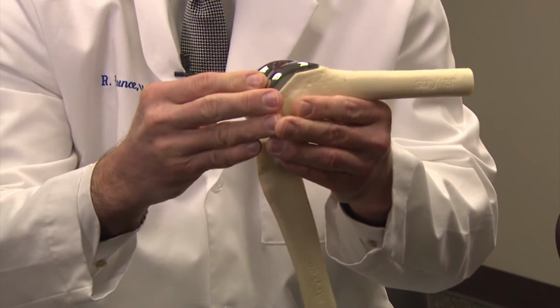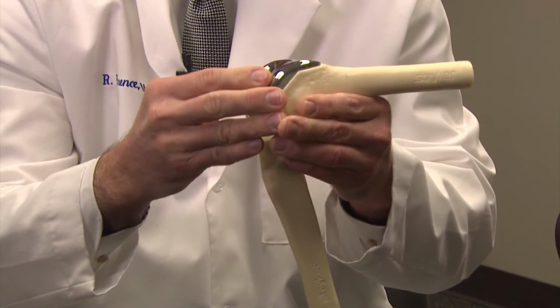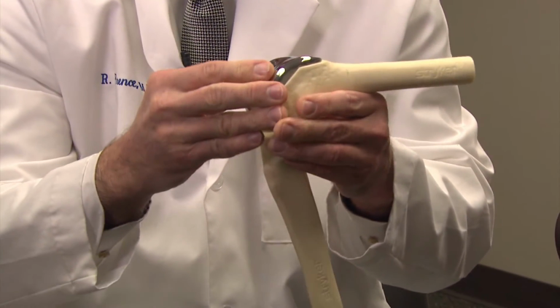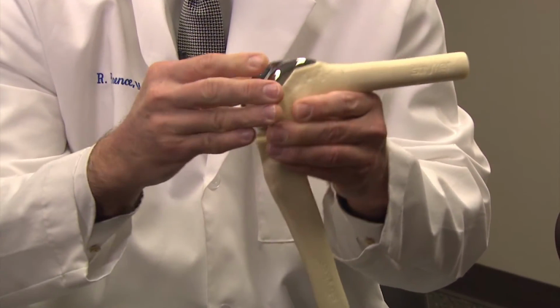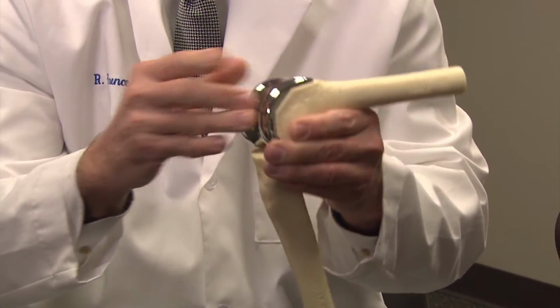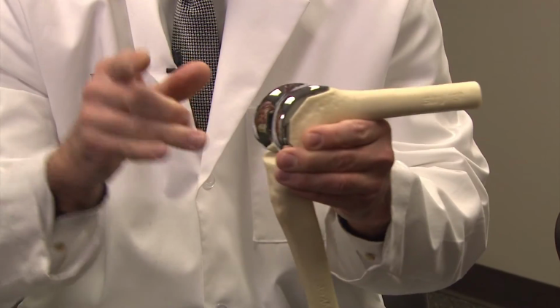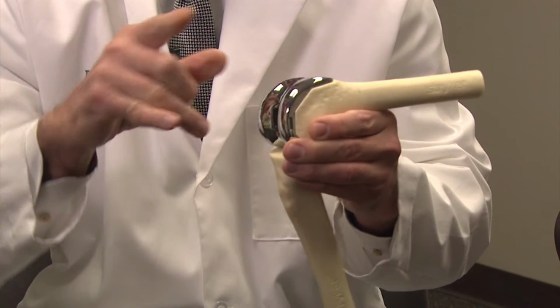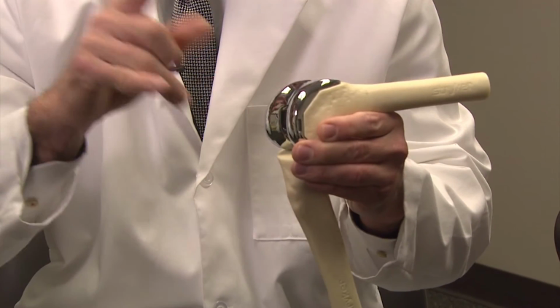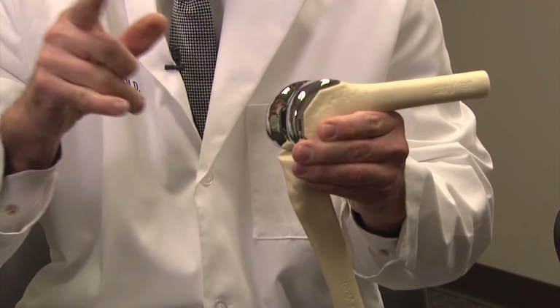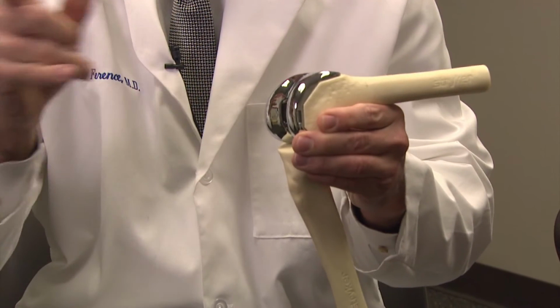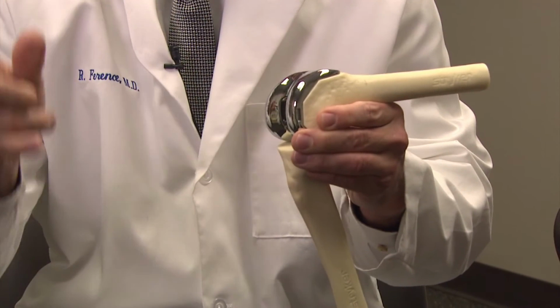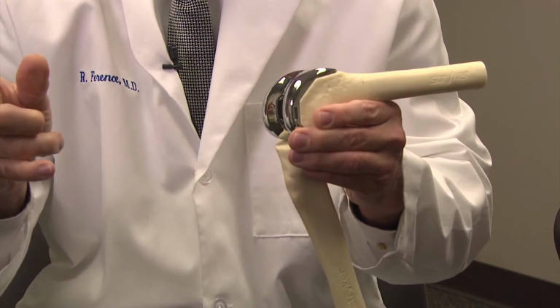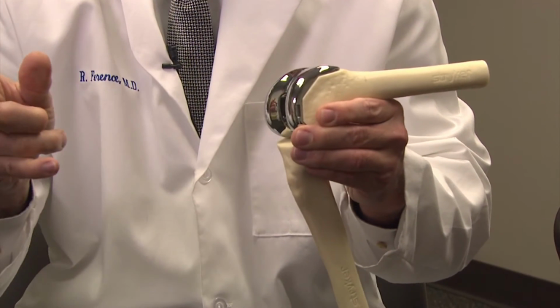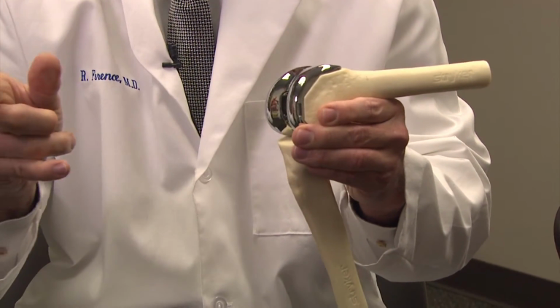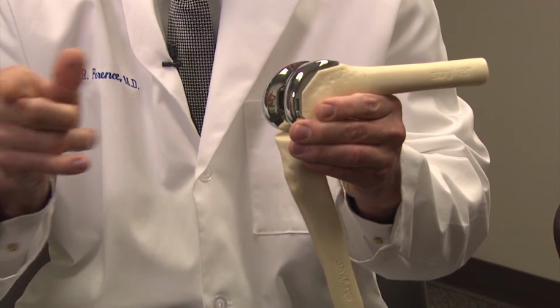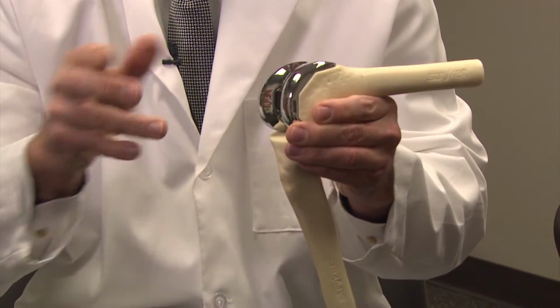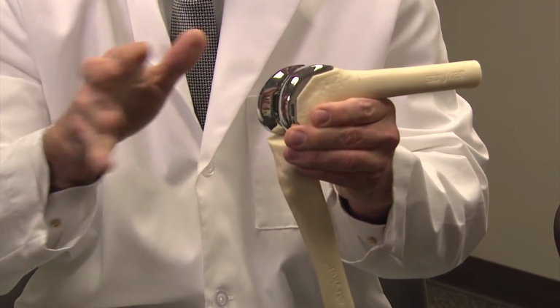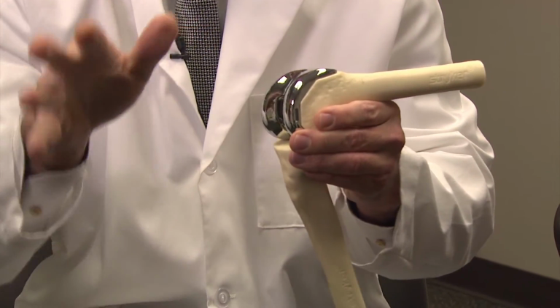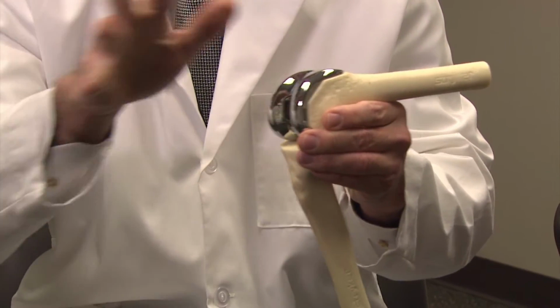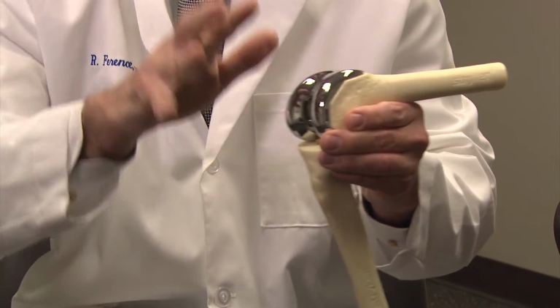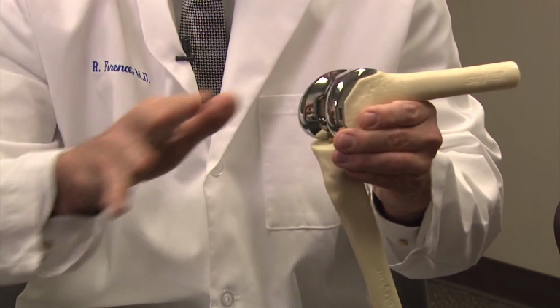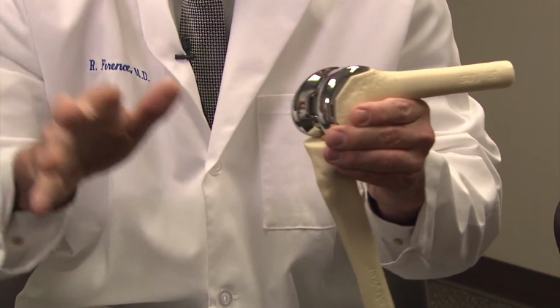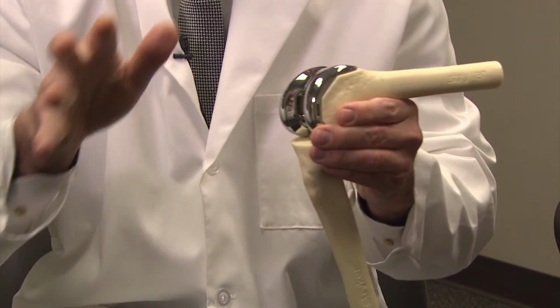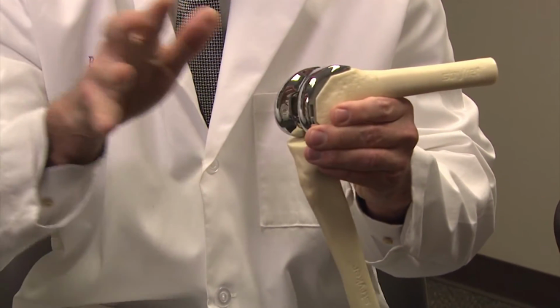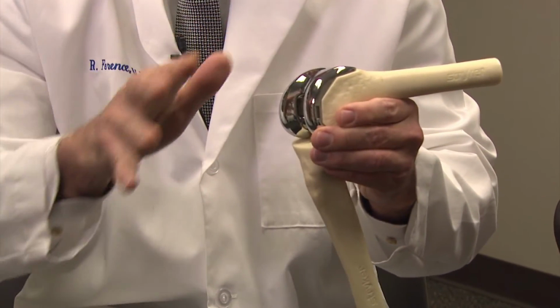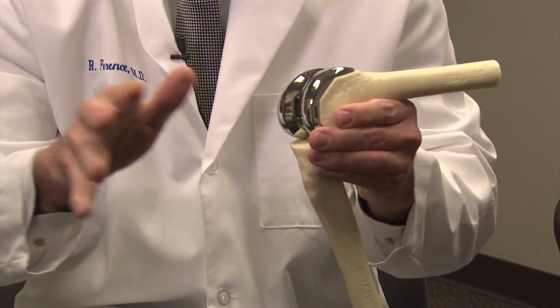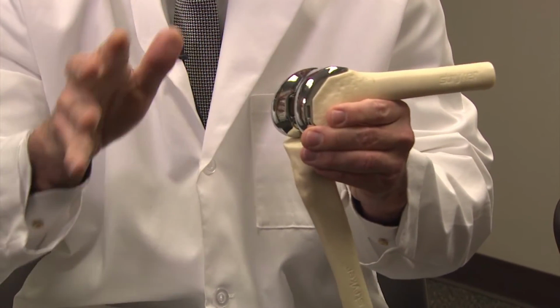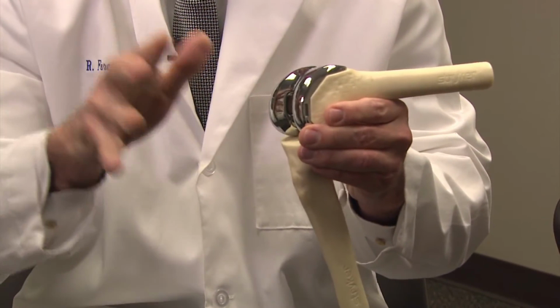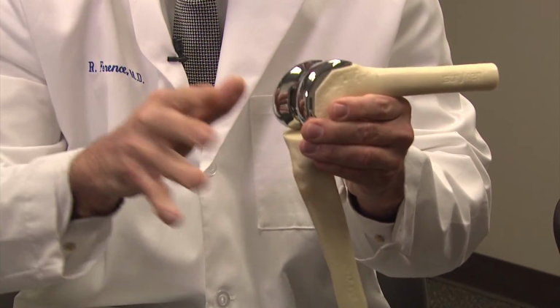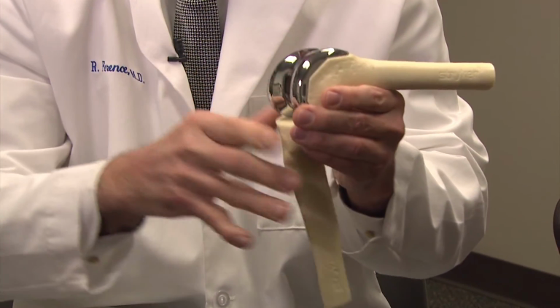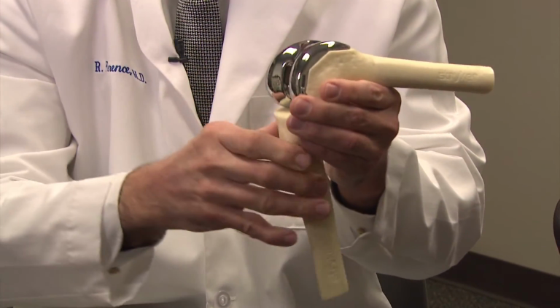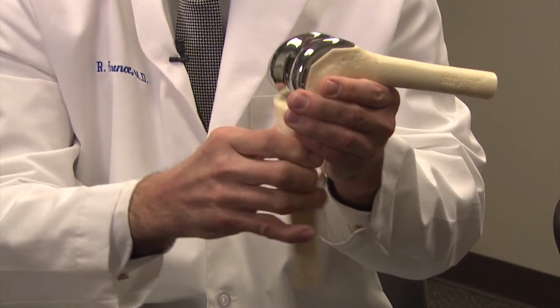In the cement, I put two antibiotics — vancomycin and tobramycin — which will leak into the joint for nine months to prevent infection.